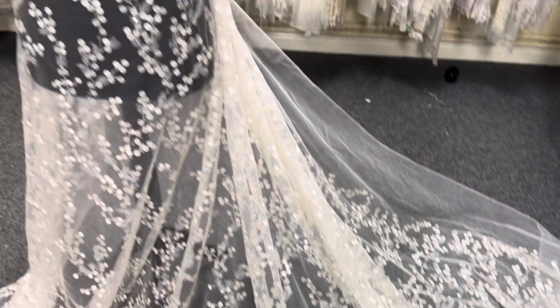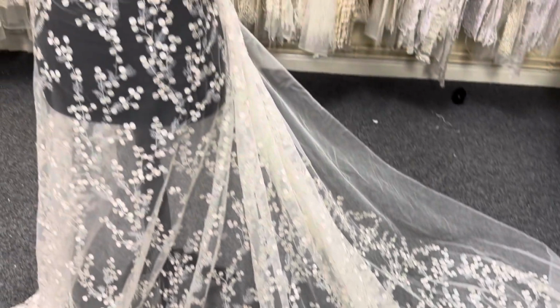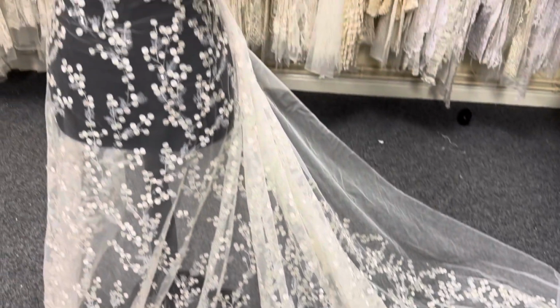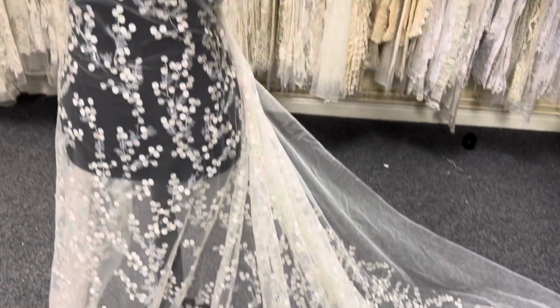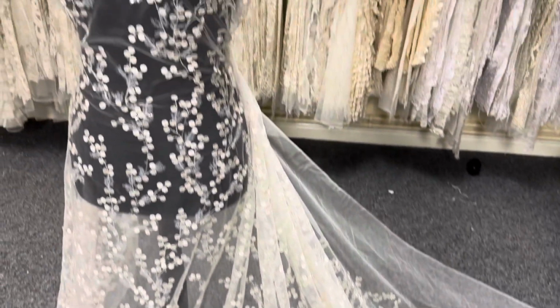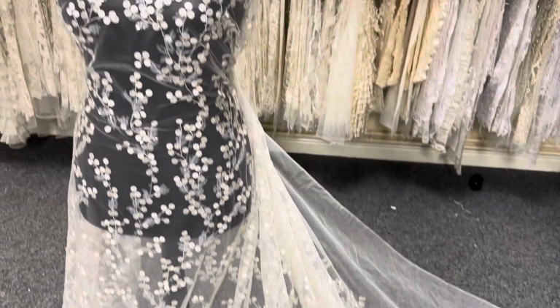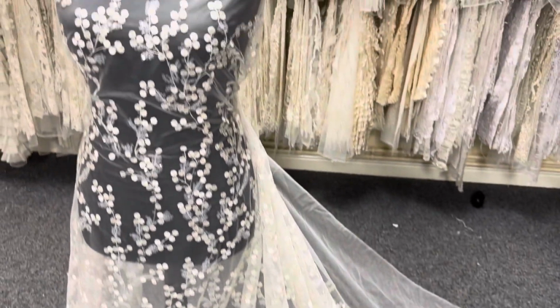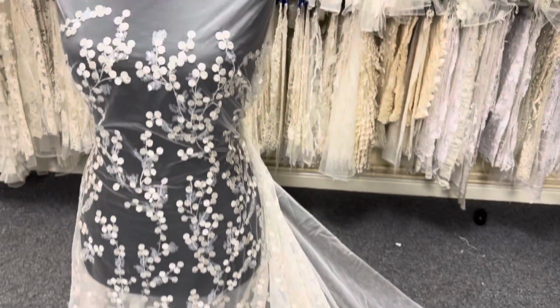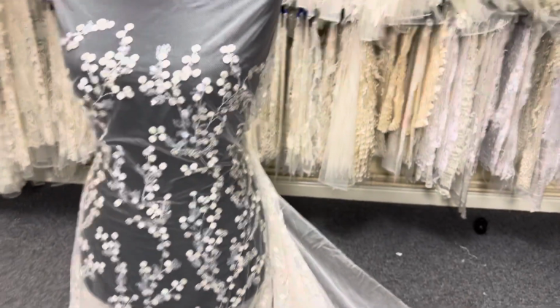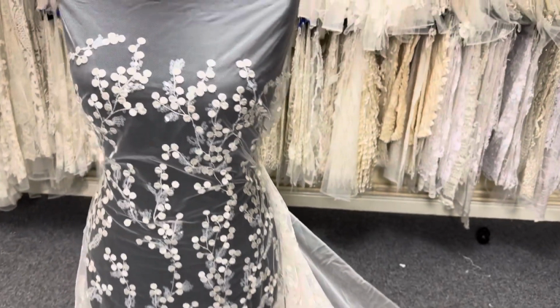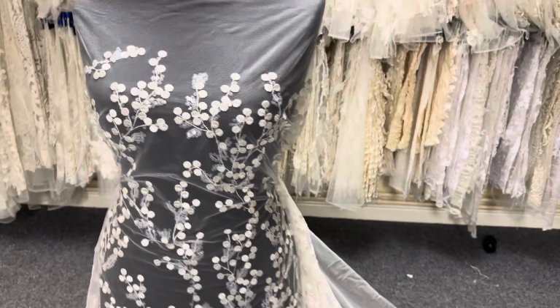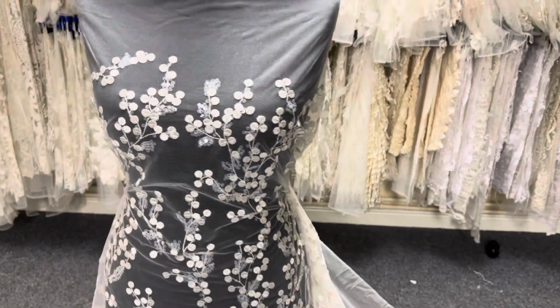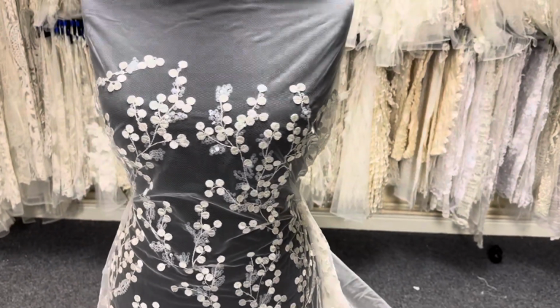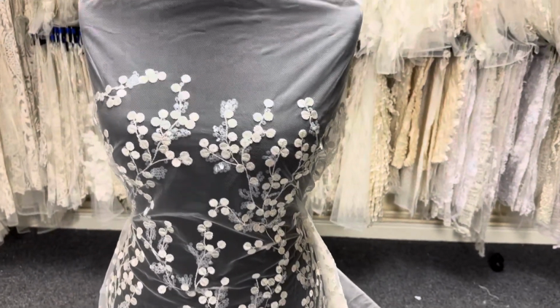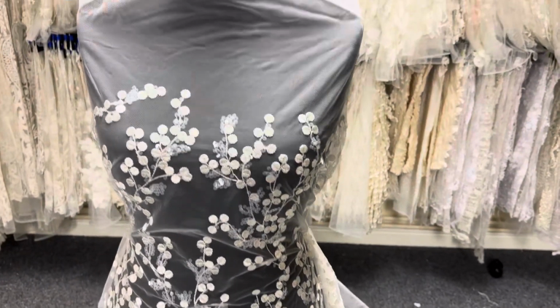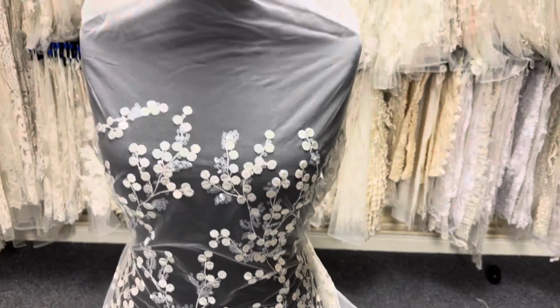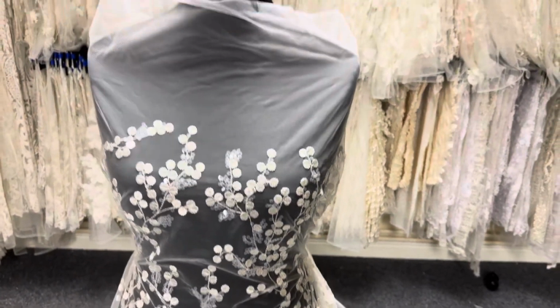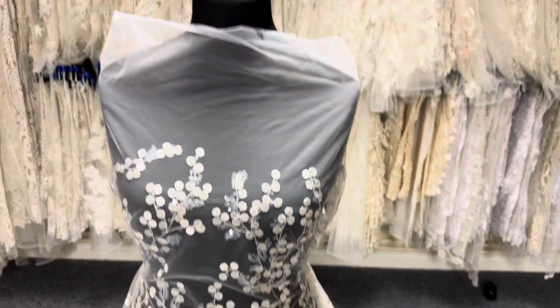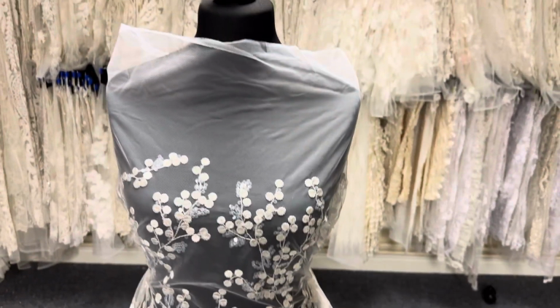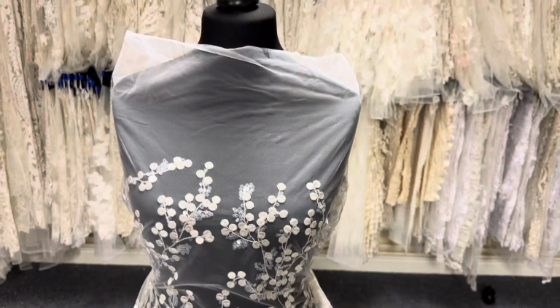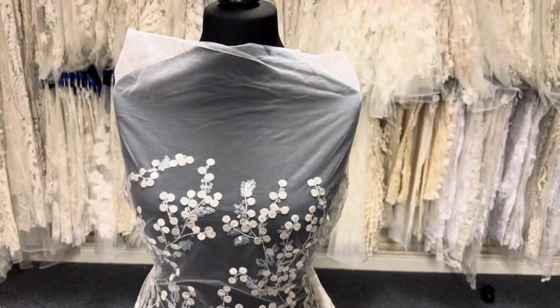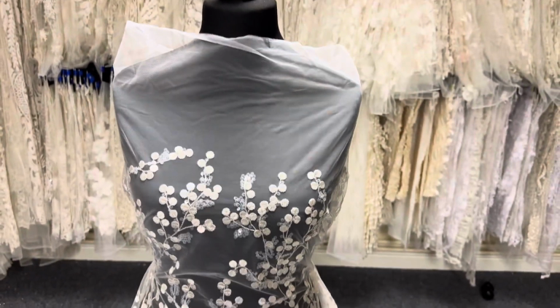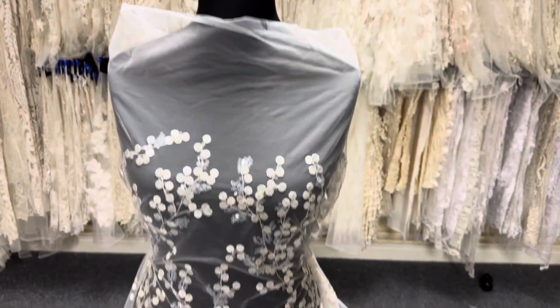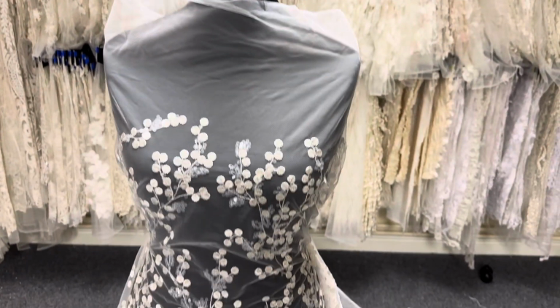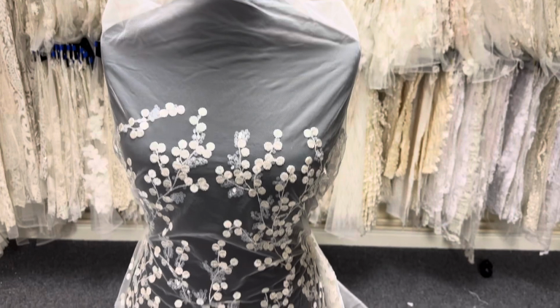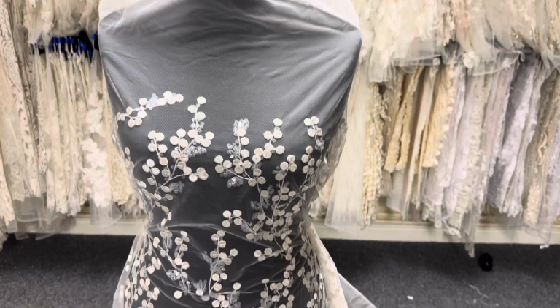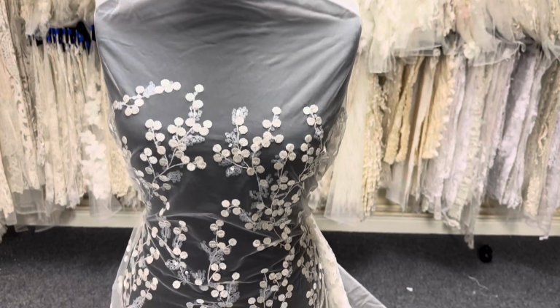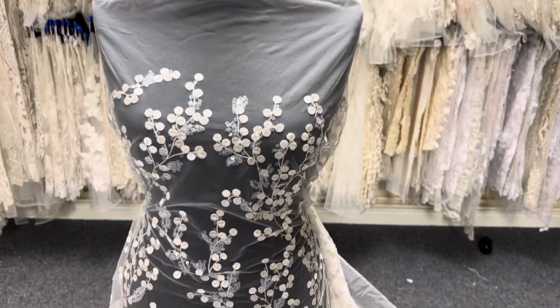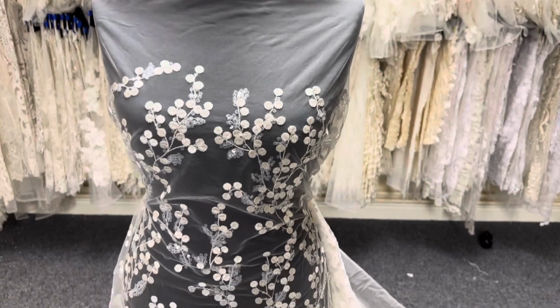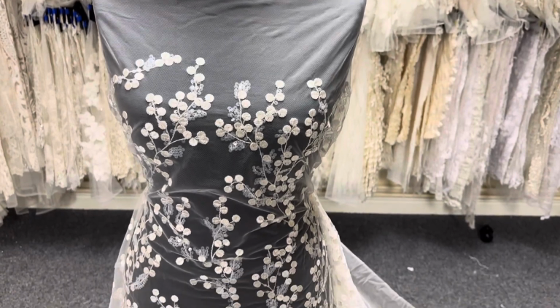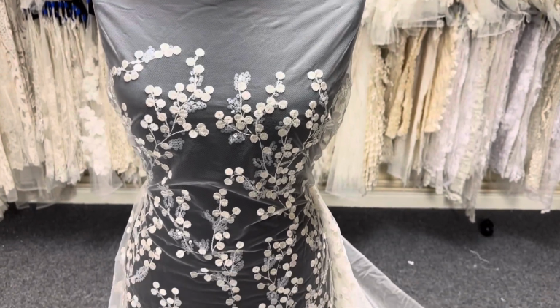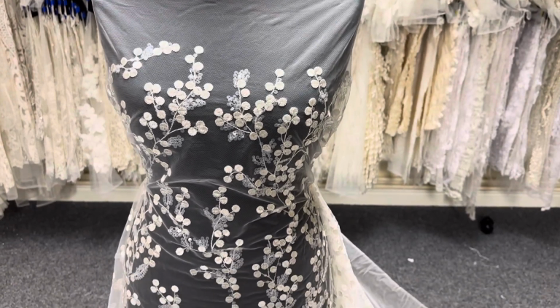It's available from stock and without minimum quantity, and to remind you this beautiful lace is called Cheevis.